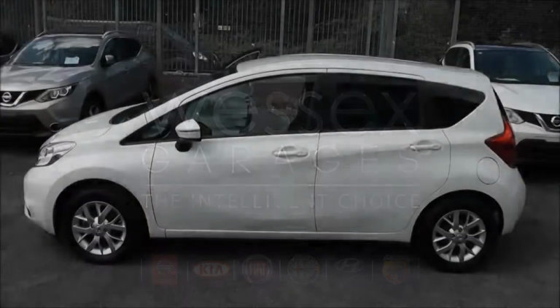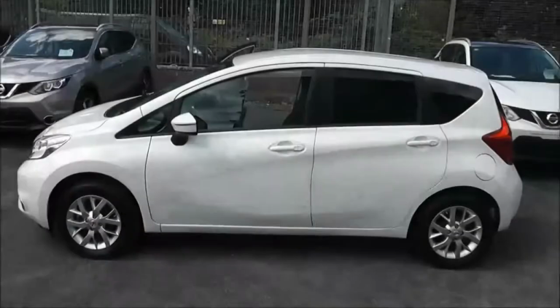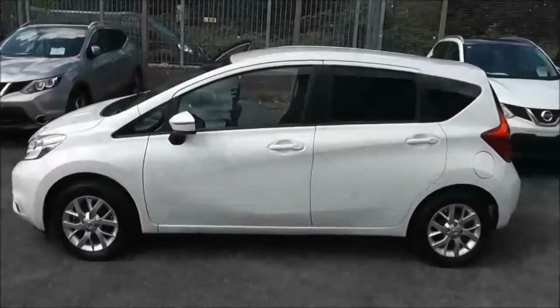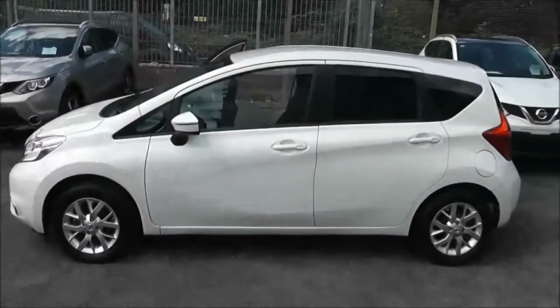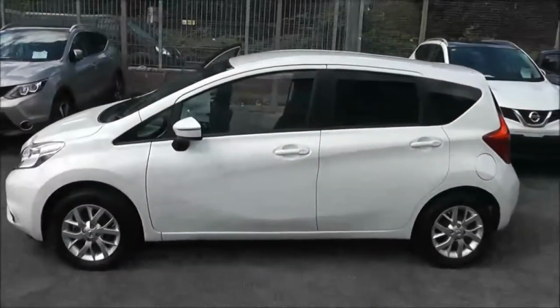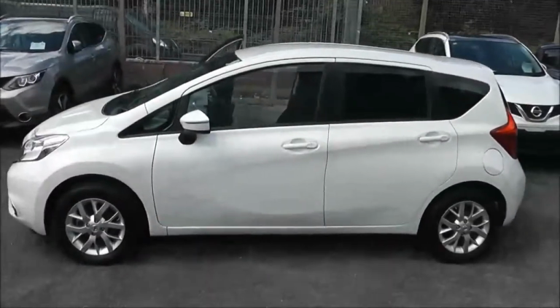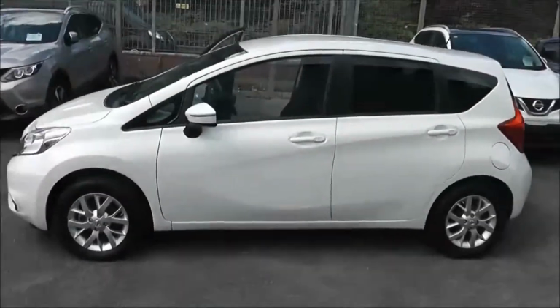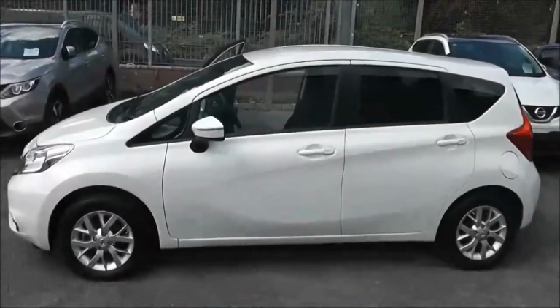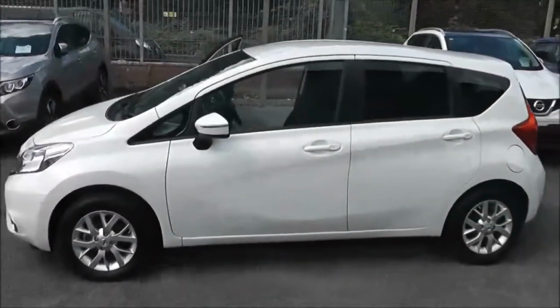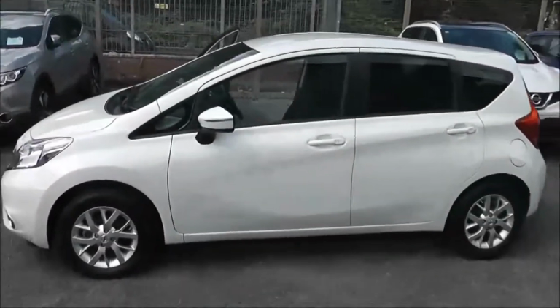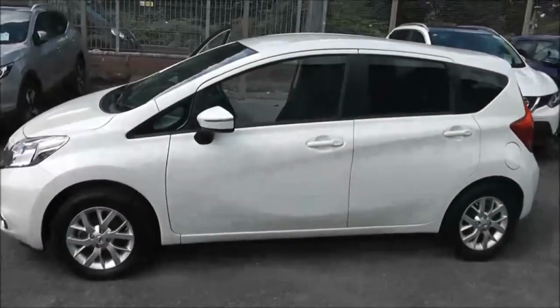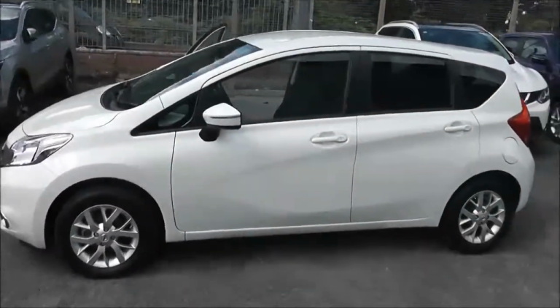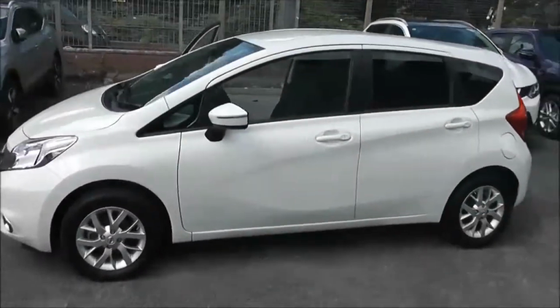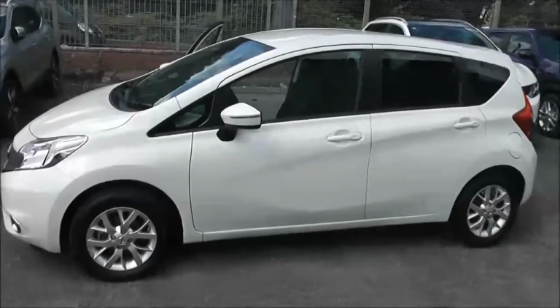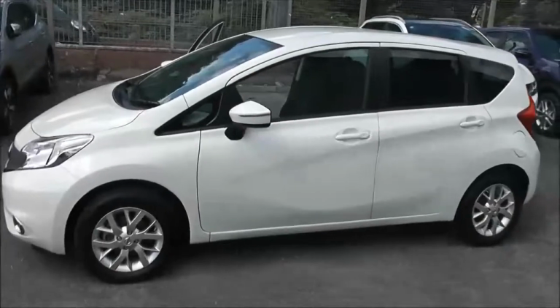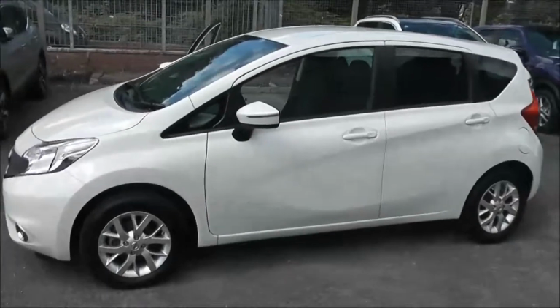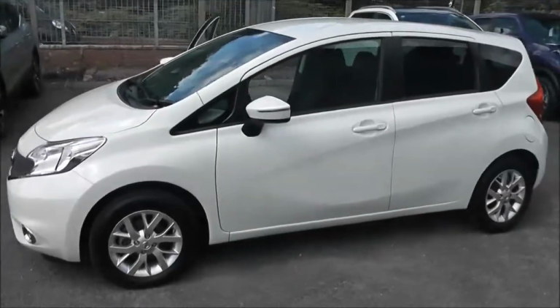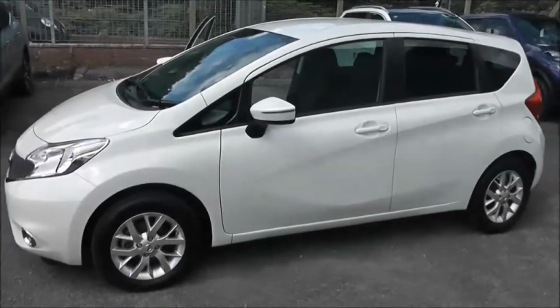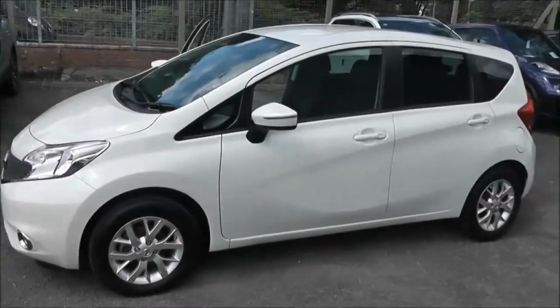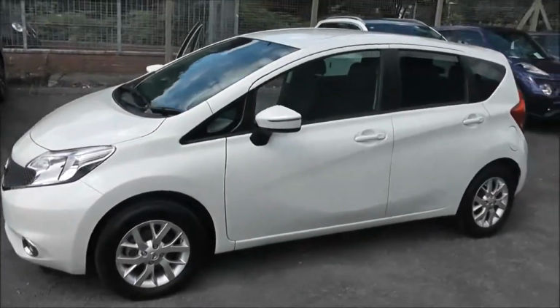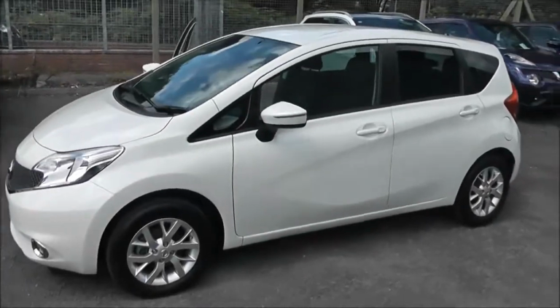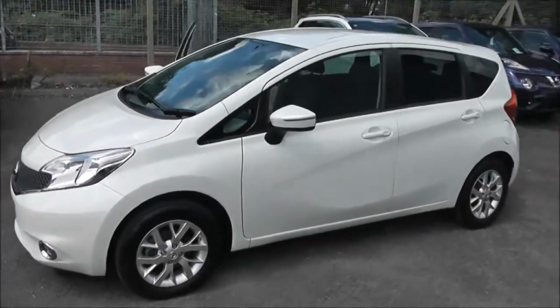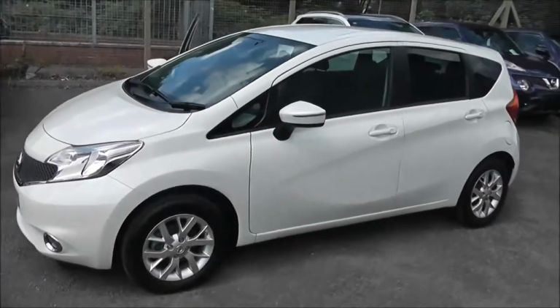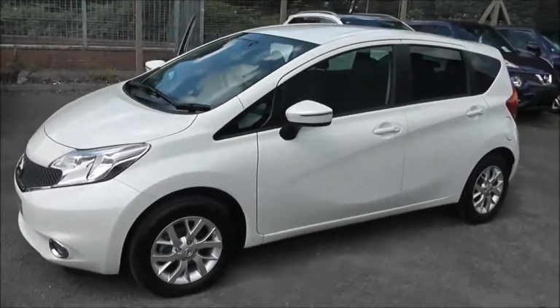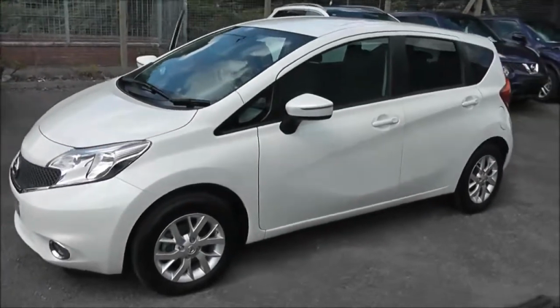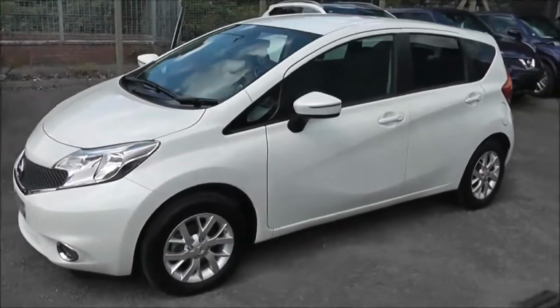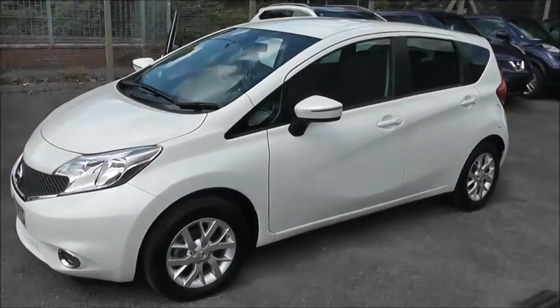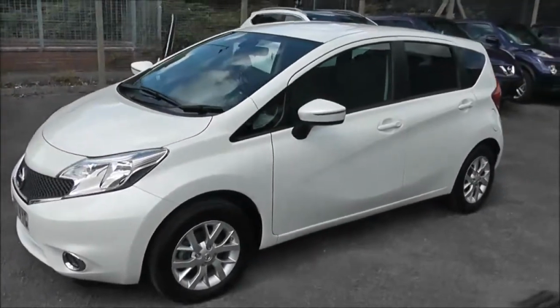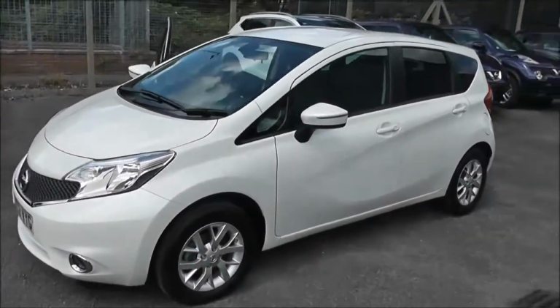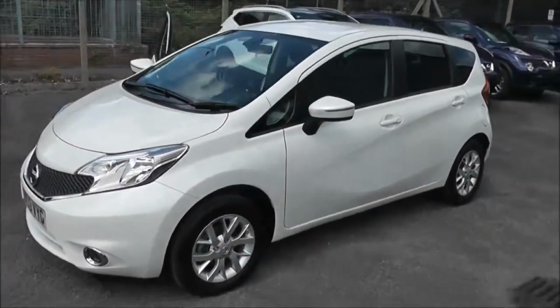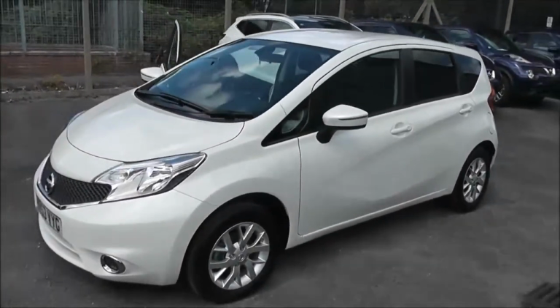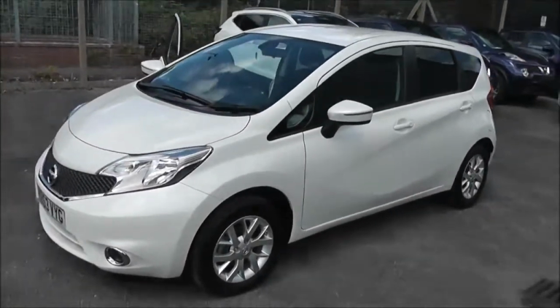Welcome to Wessex Garages on Pennywell Road in Bristol. Here we have a Nissan Note Acenta Premium.